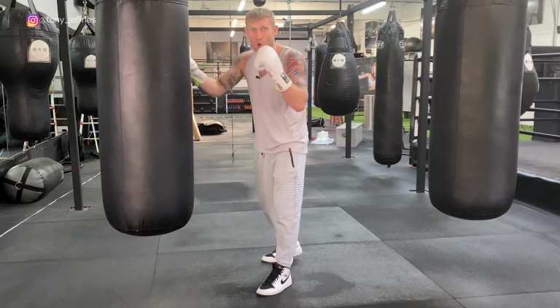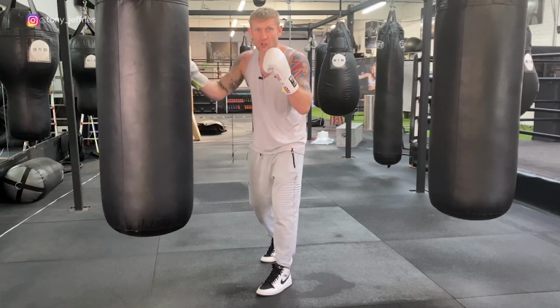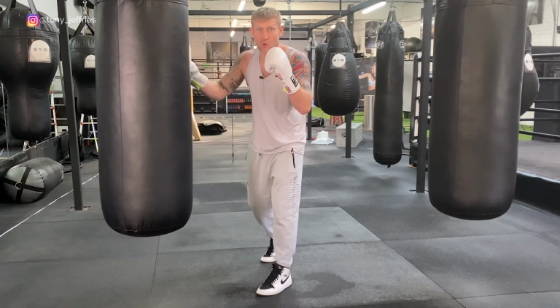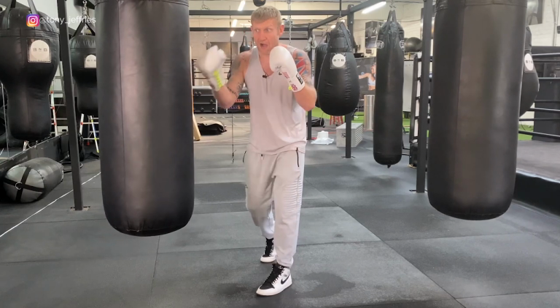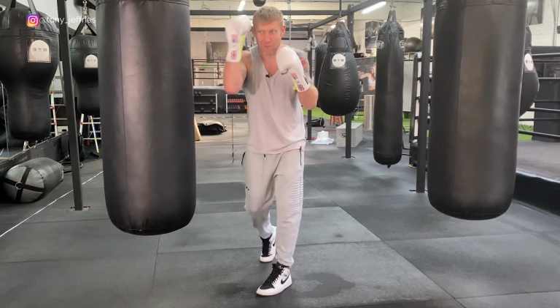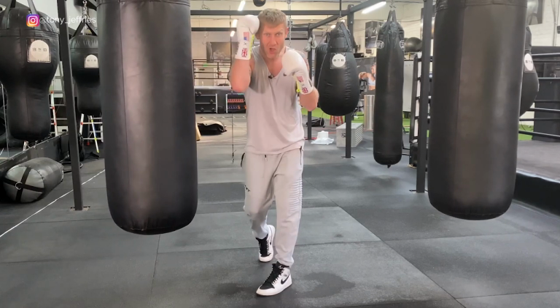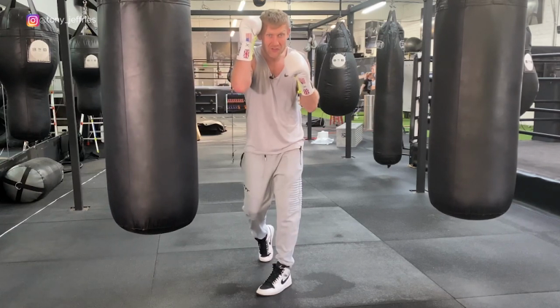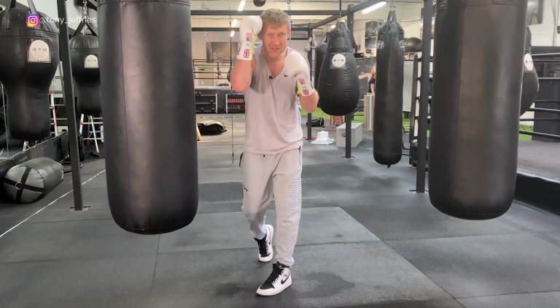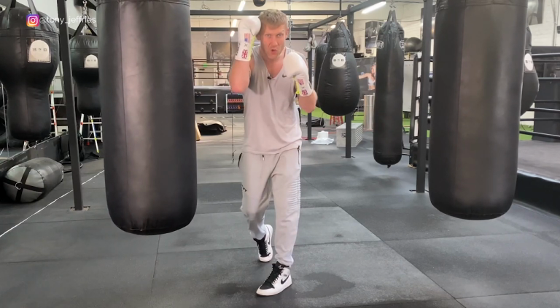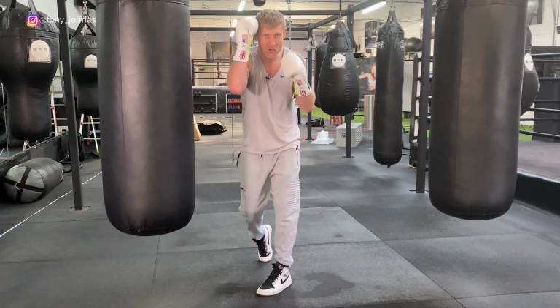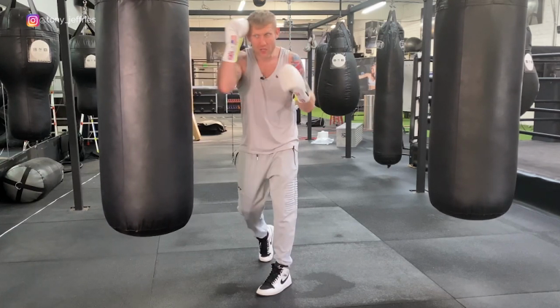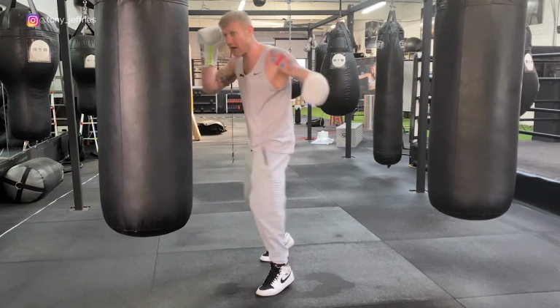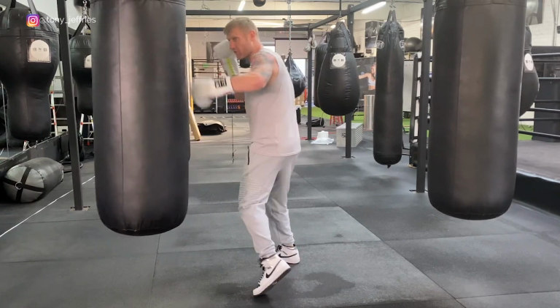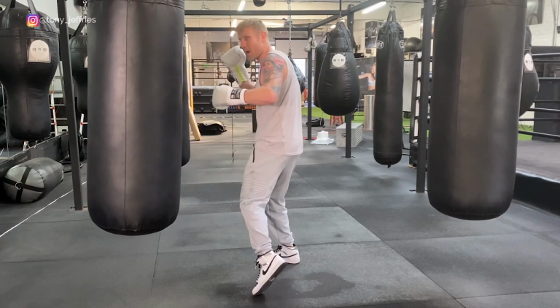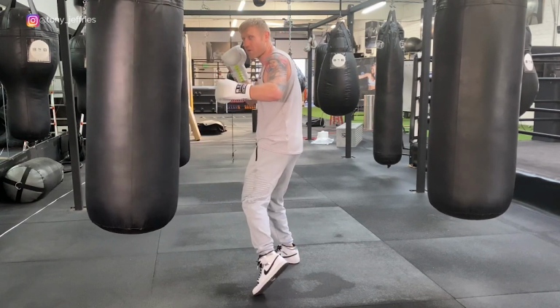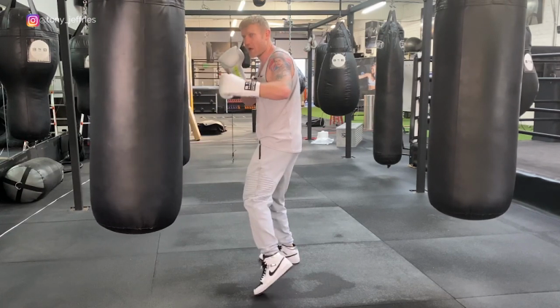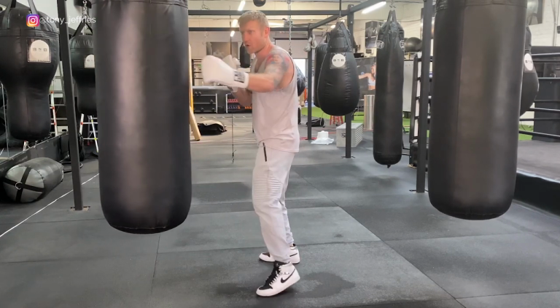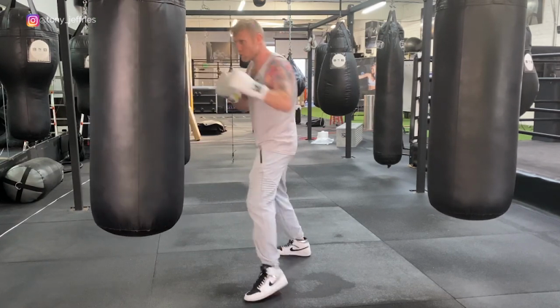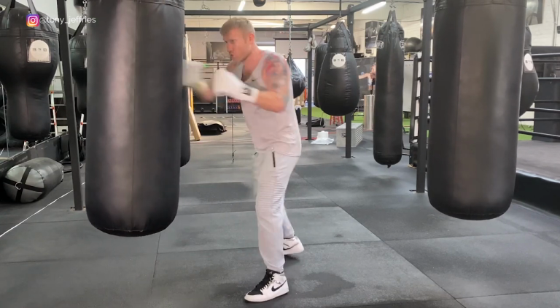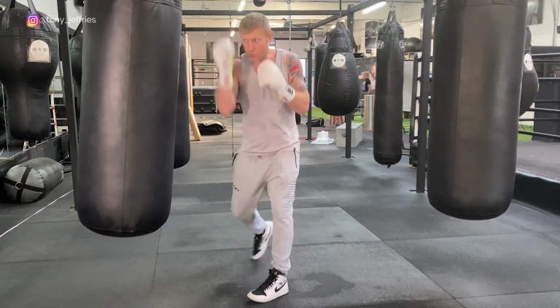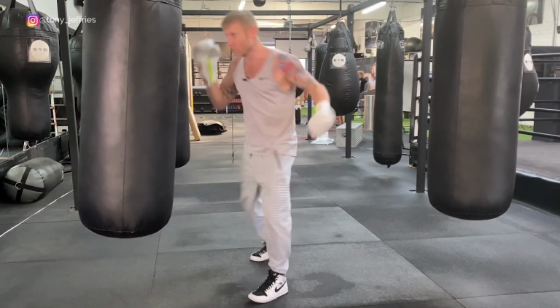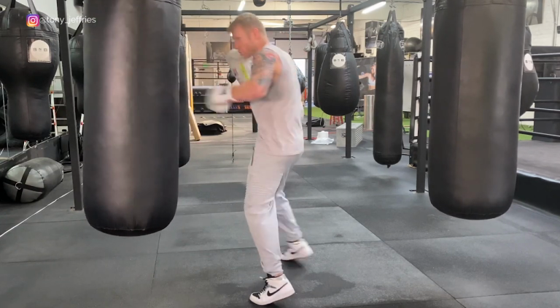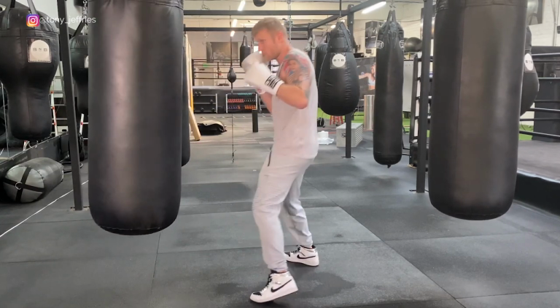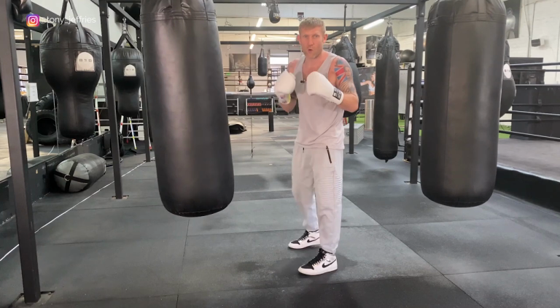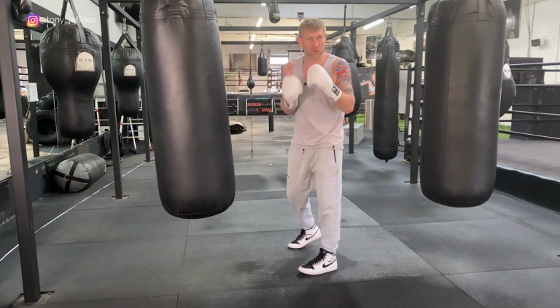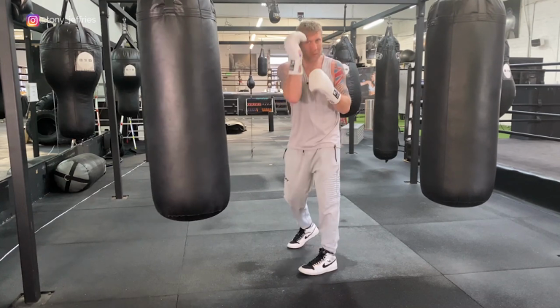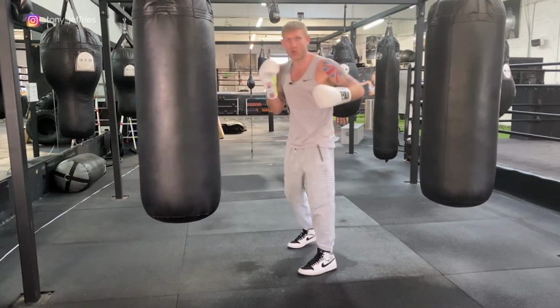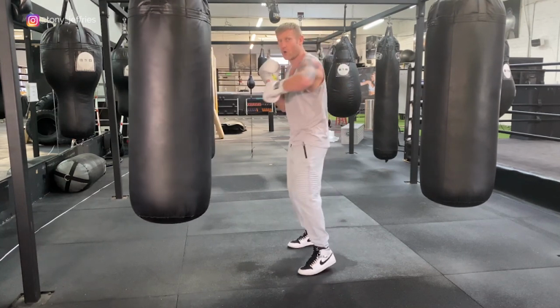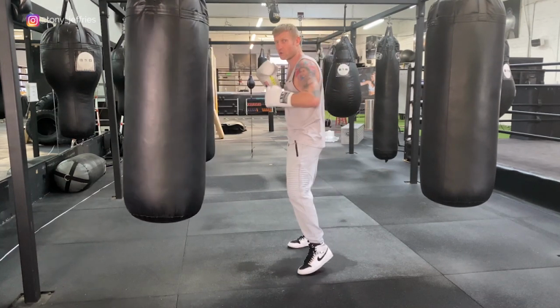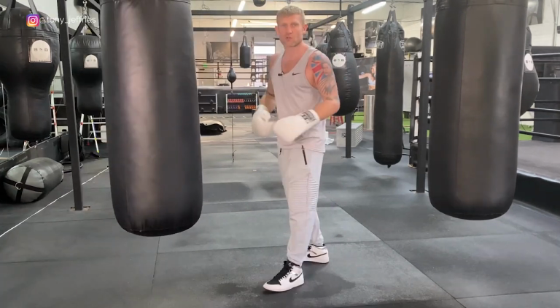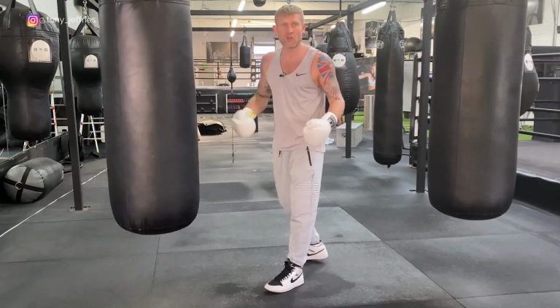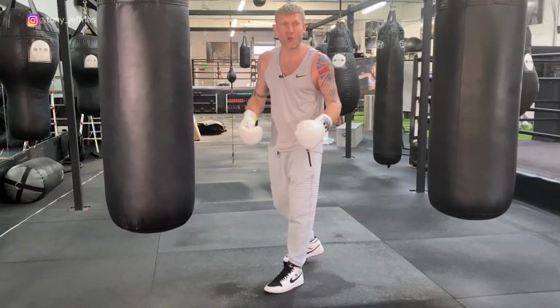I've thrown the one-two, I've blocked the hook, and I've come back with my hook. One-two, block hook, return hook.